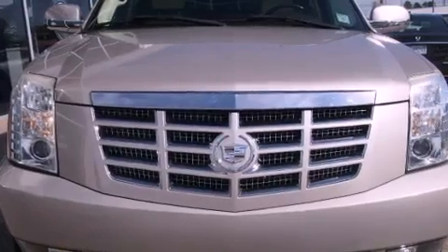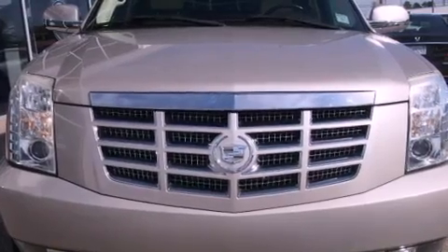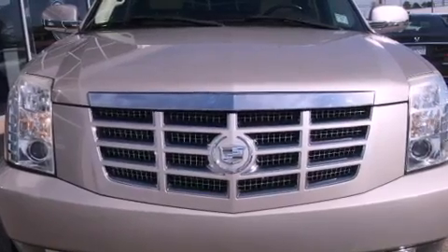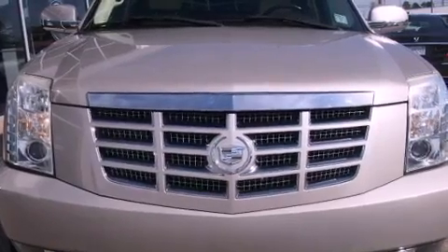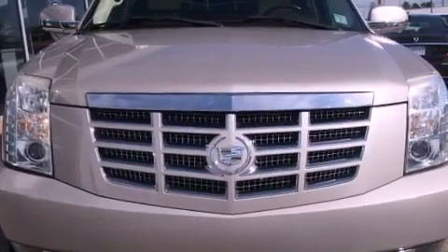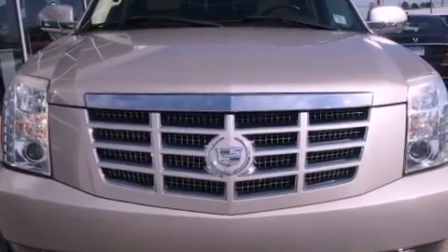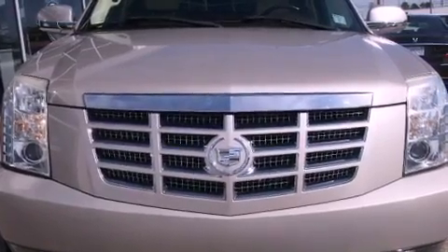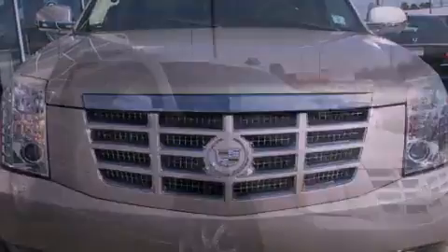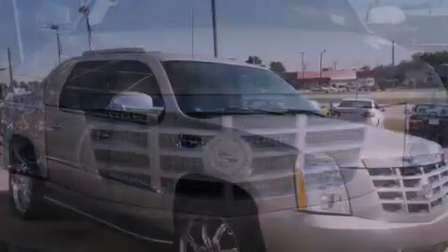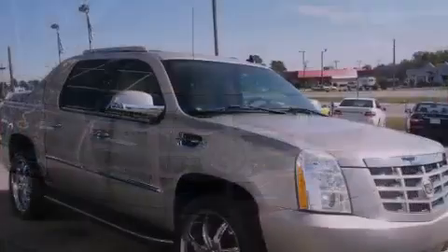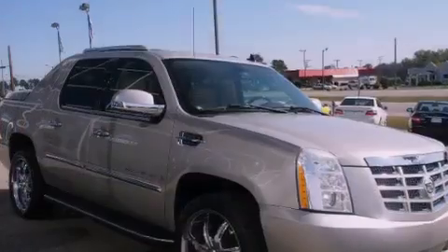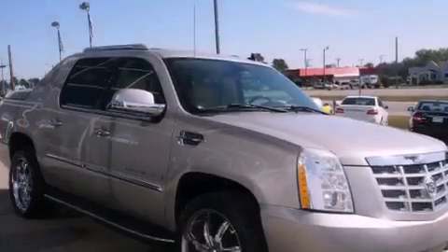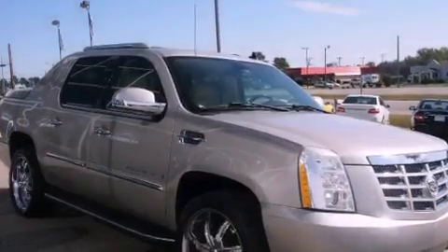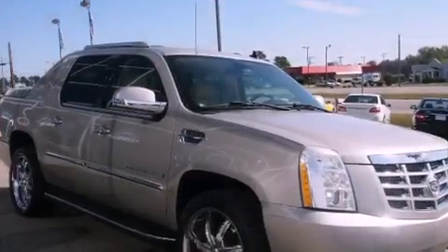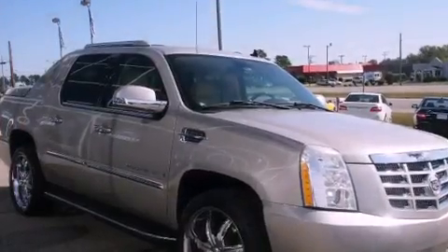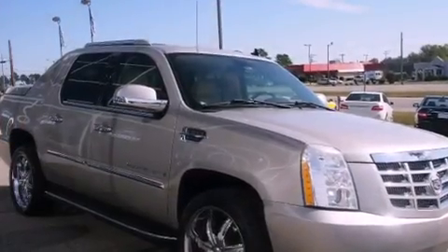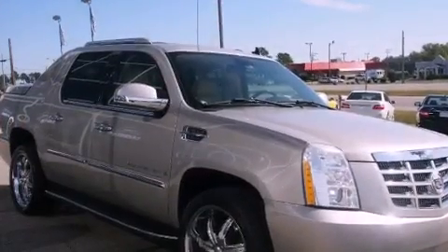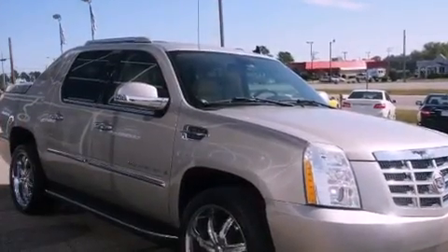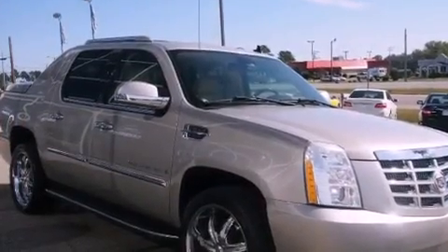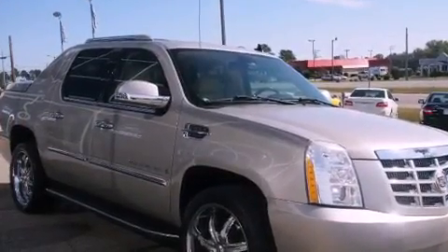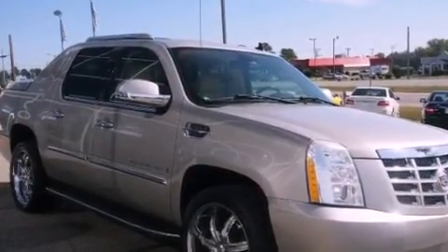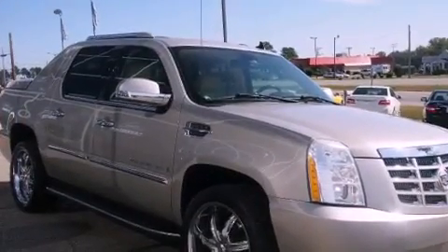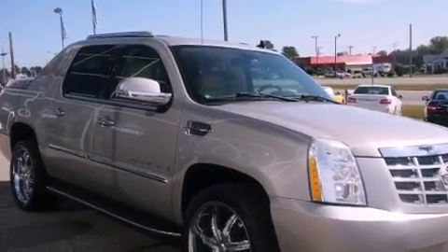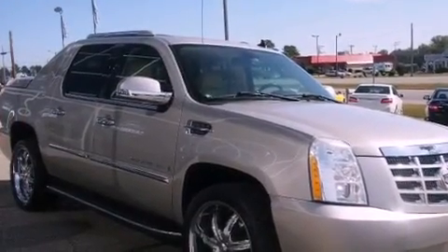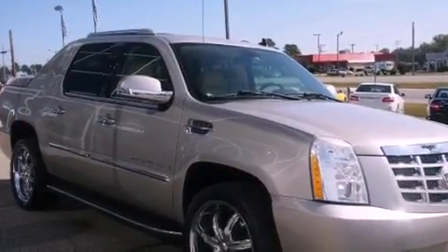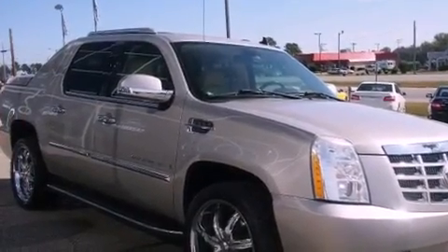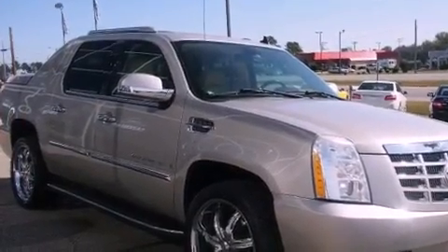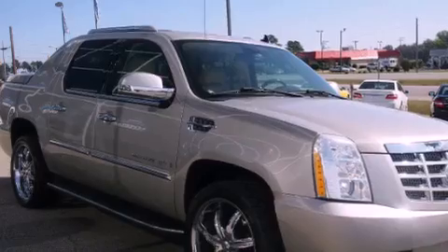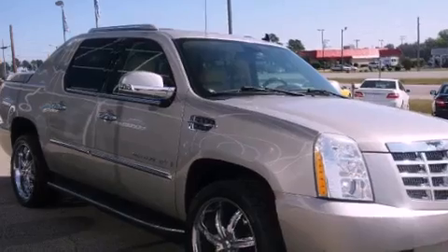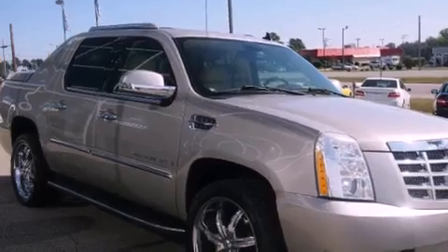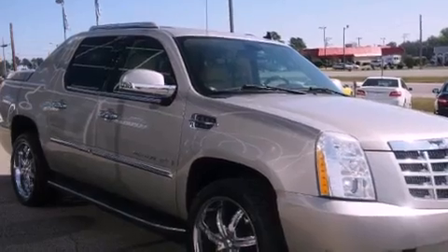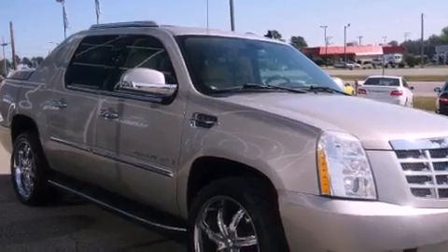It has a 6.2-liter, eight-cylinder engine, an automatic transmission, and all-wheel drive.